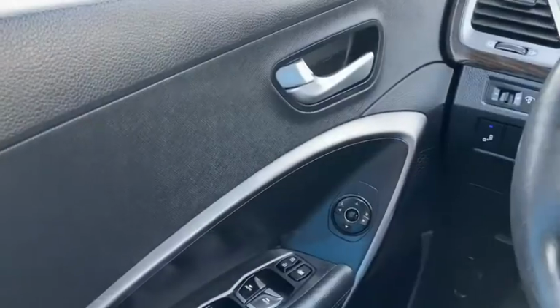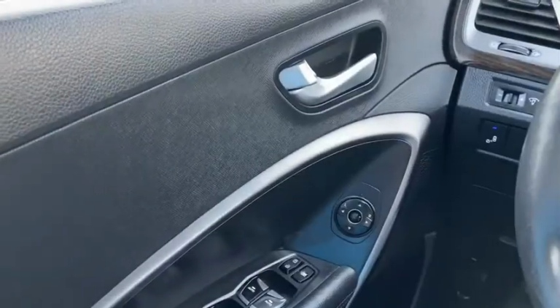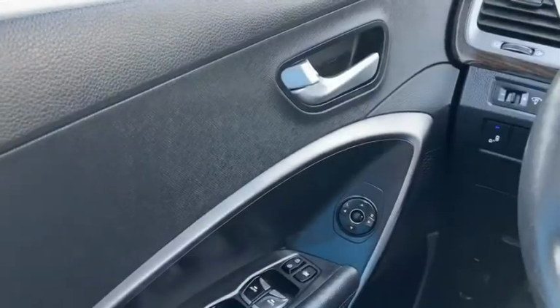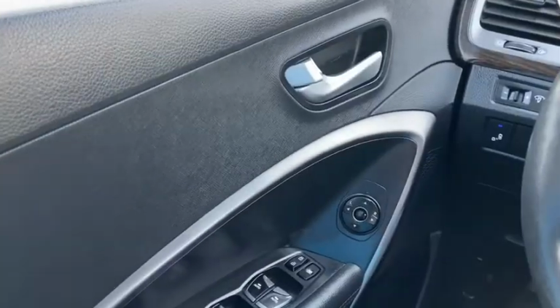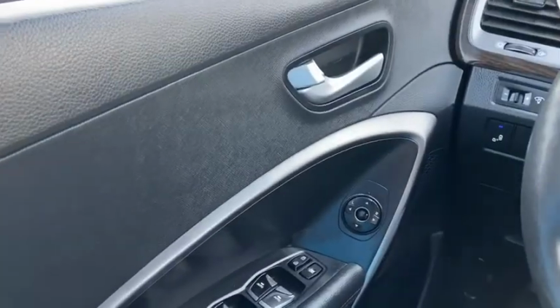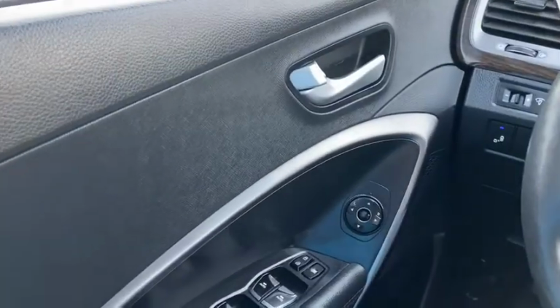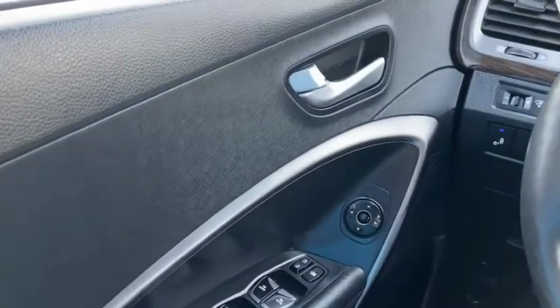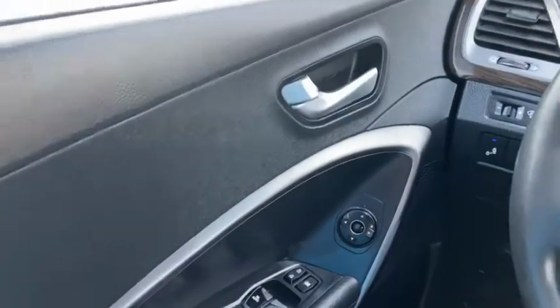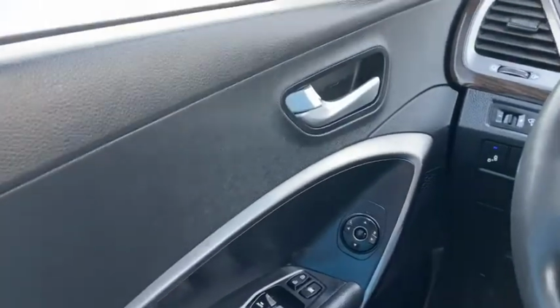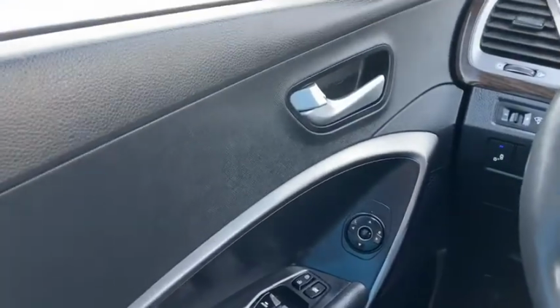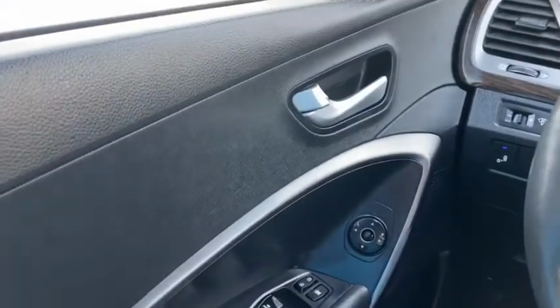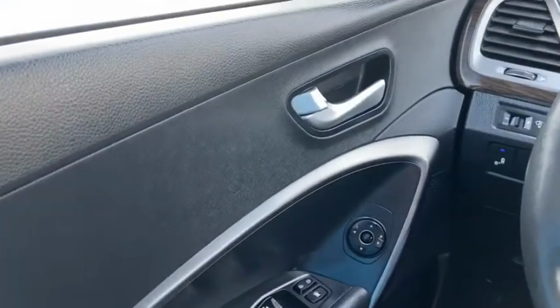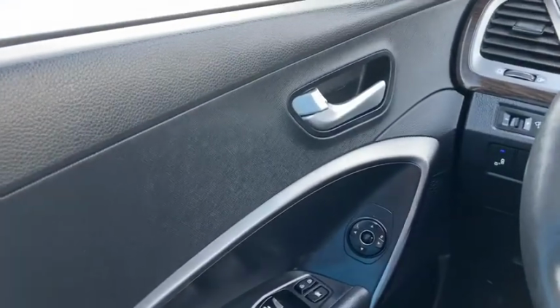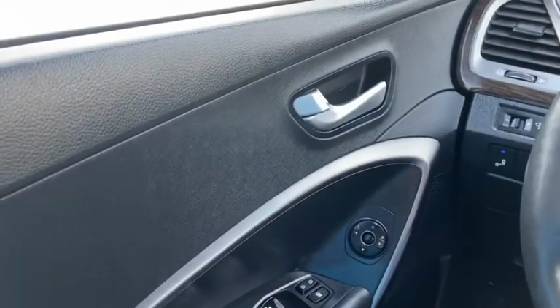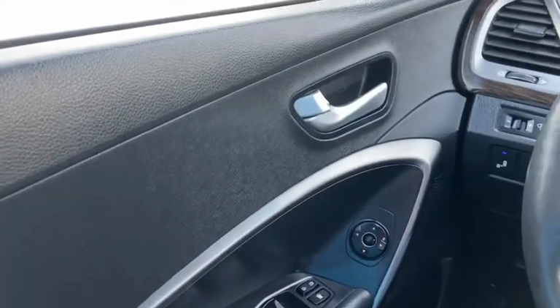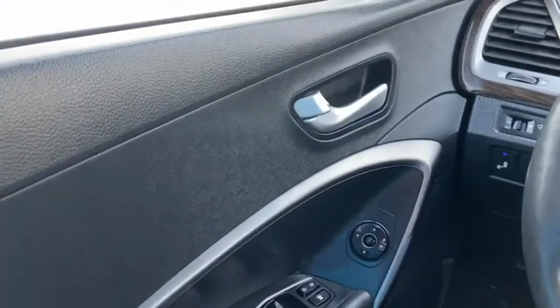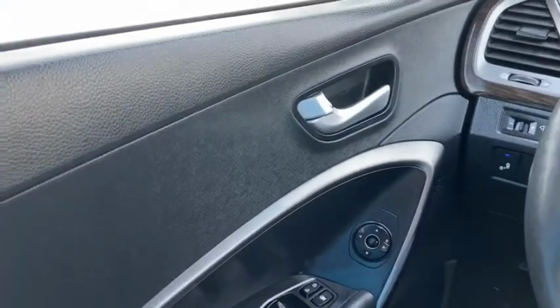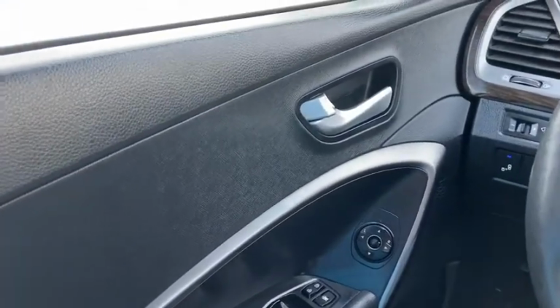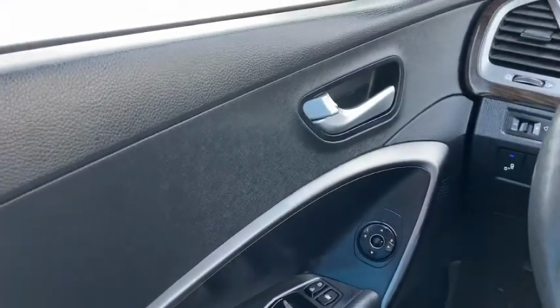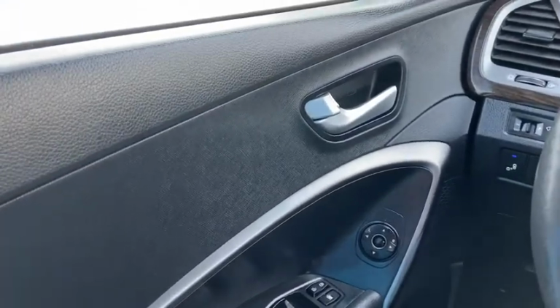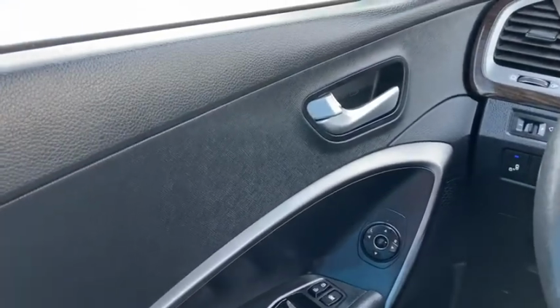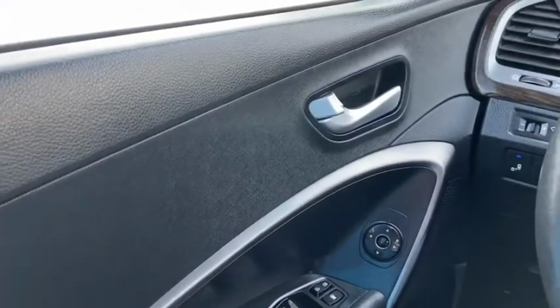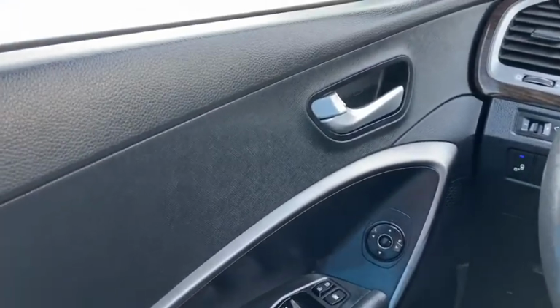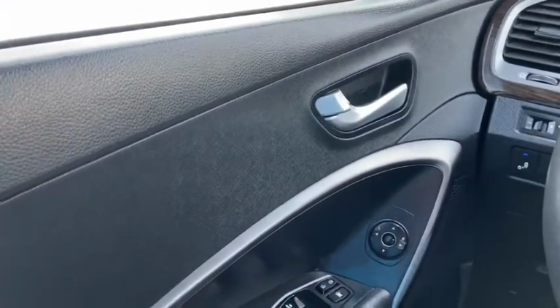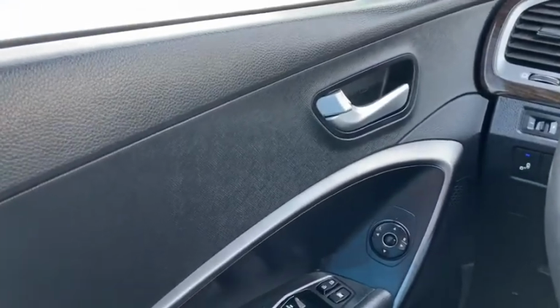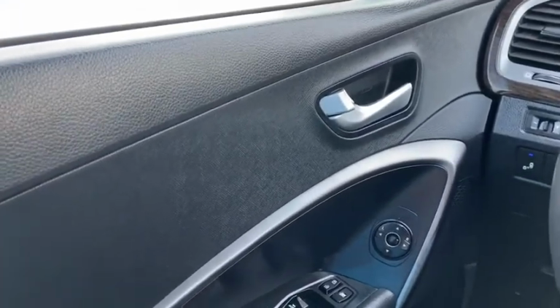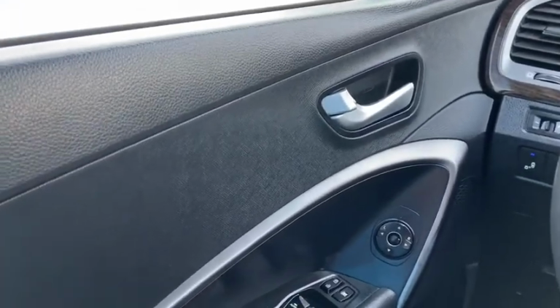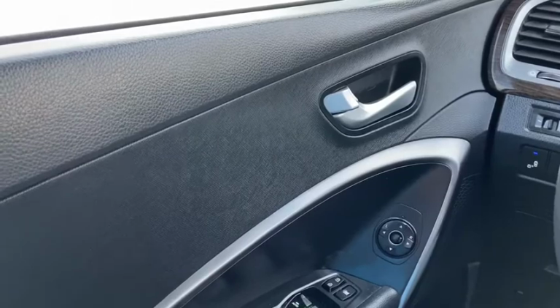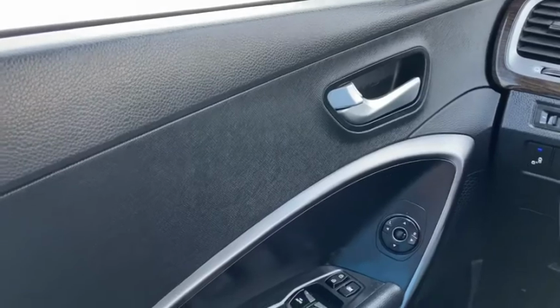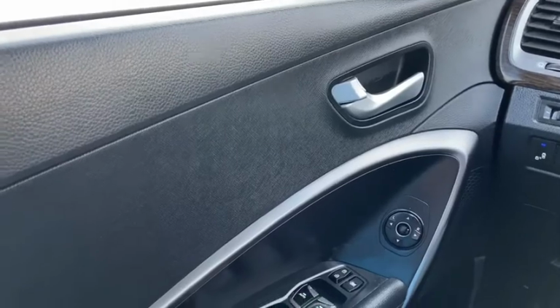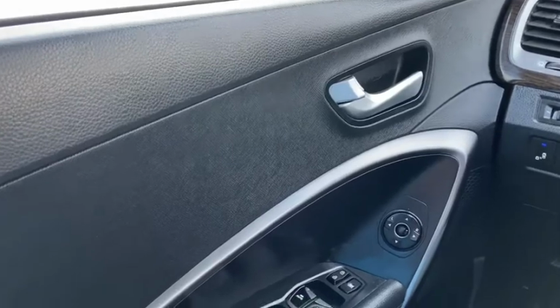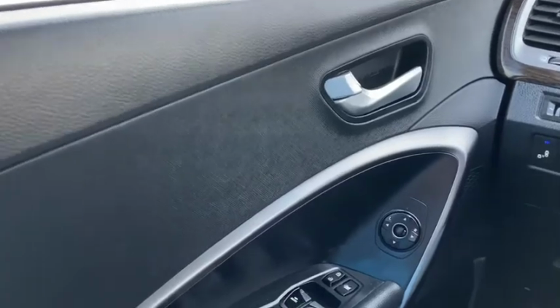Sitting inside the Santa Fe, we're going to do a quick run through of some of the features as well as go over the interior layout.